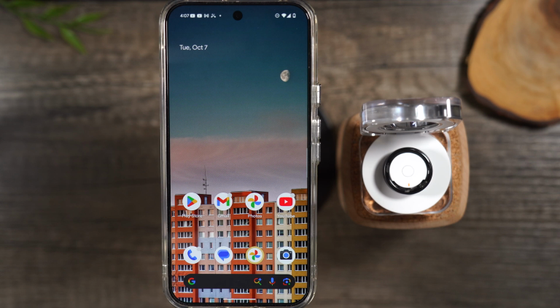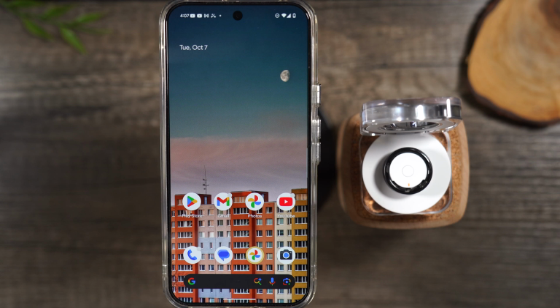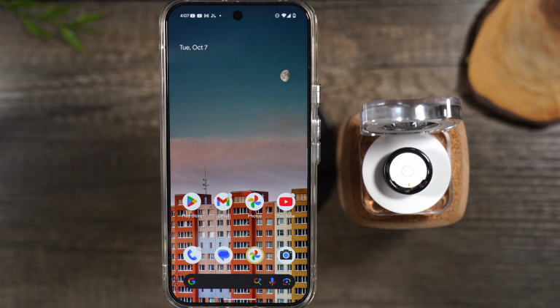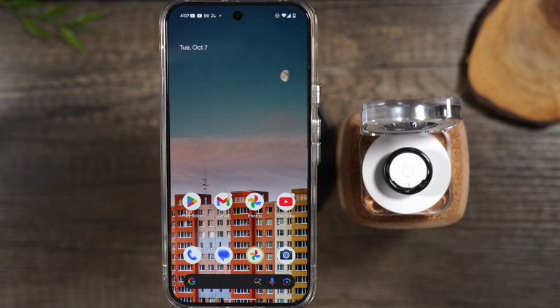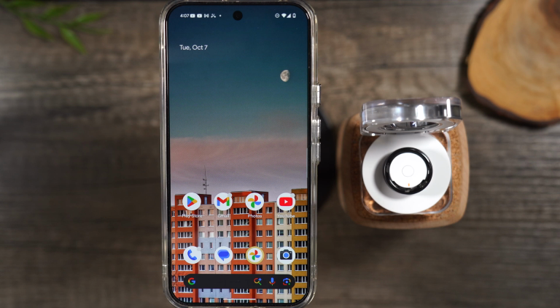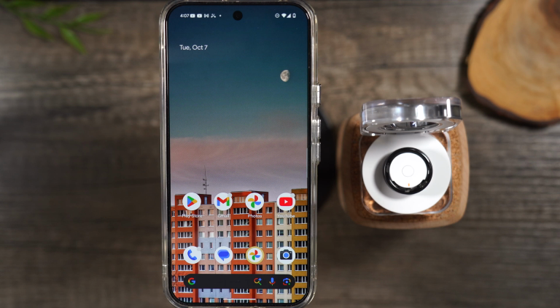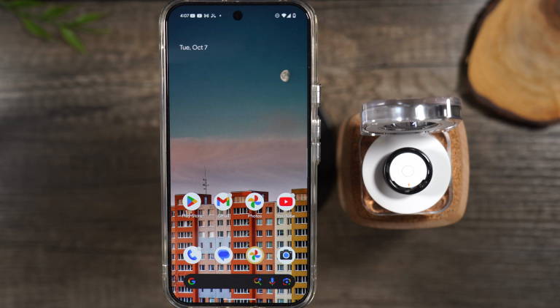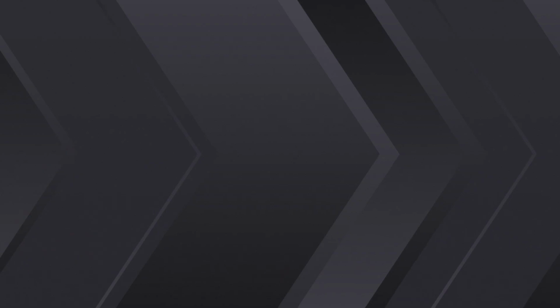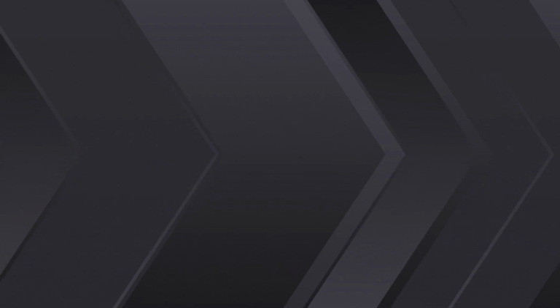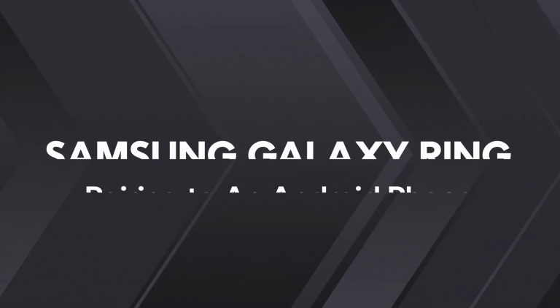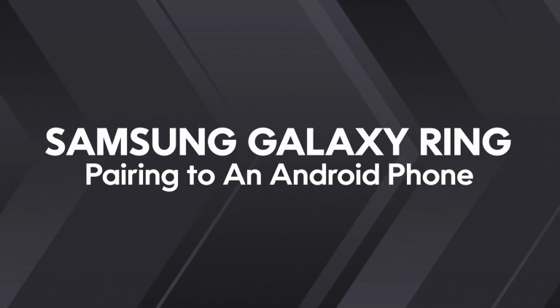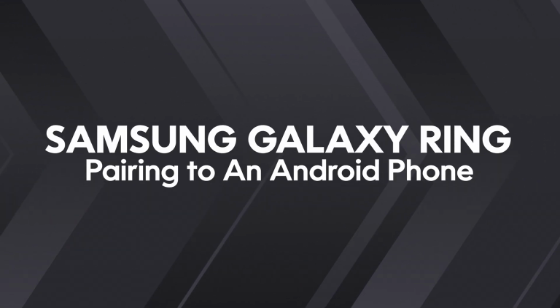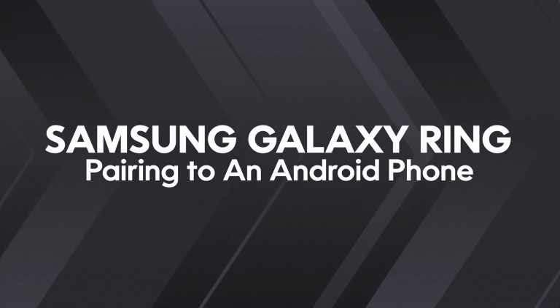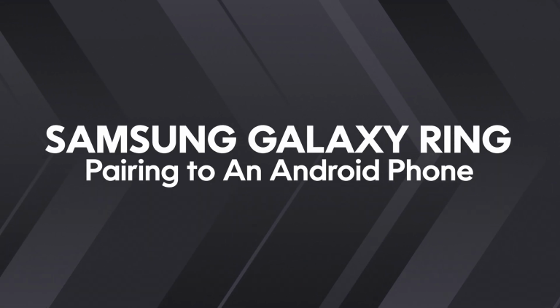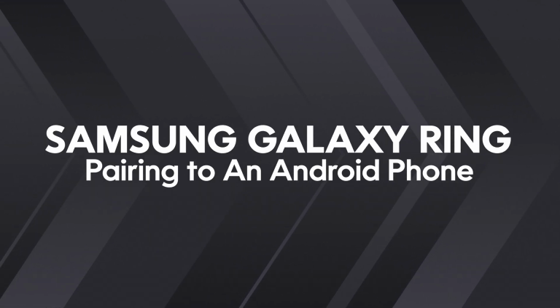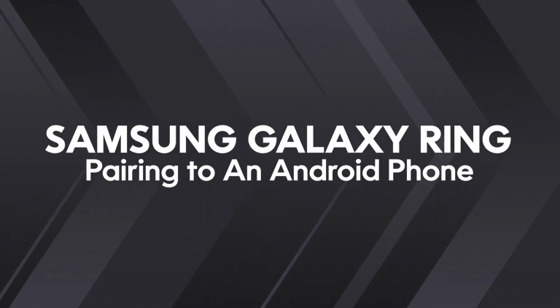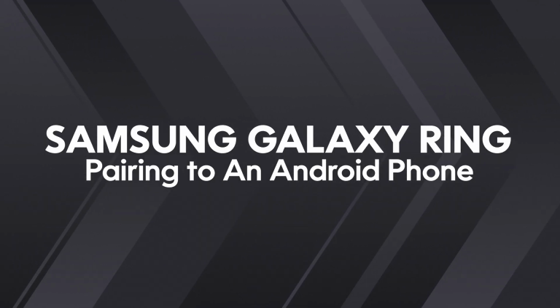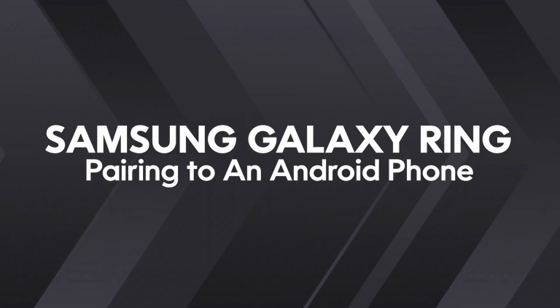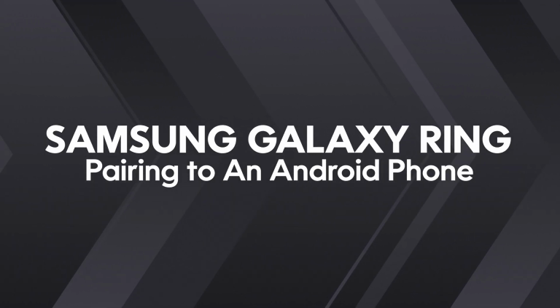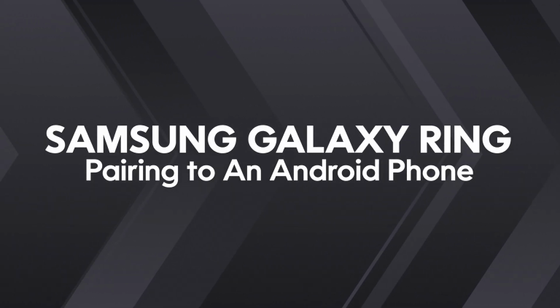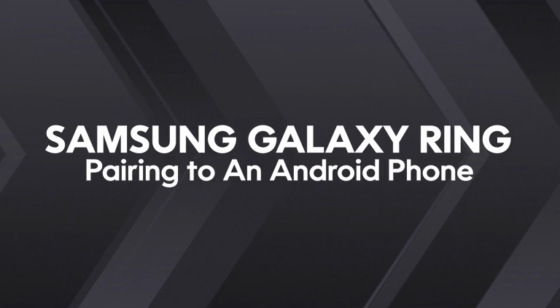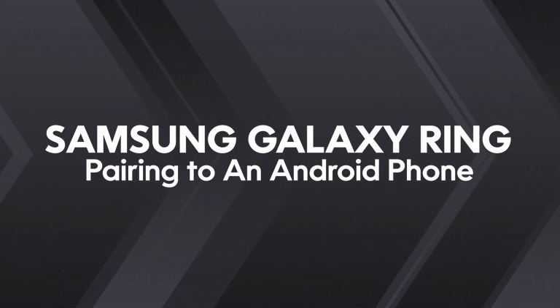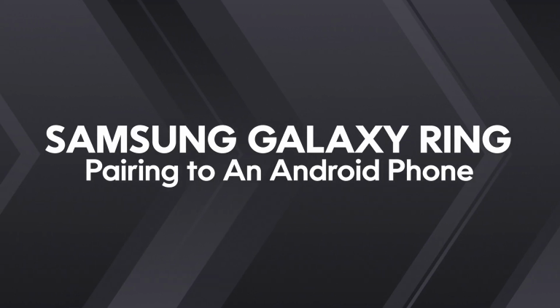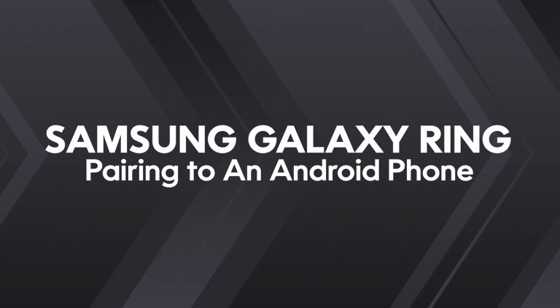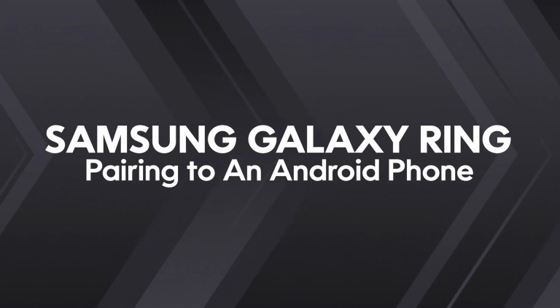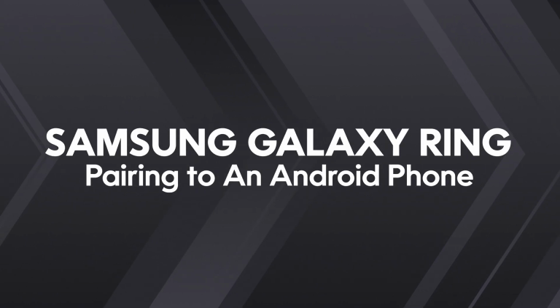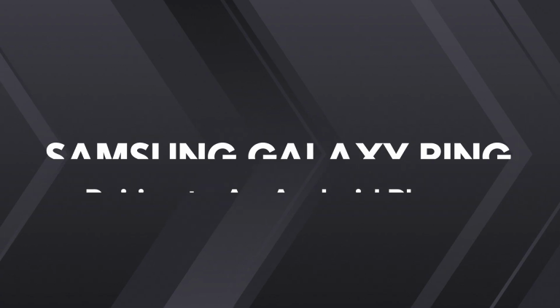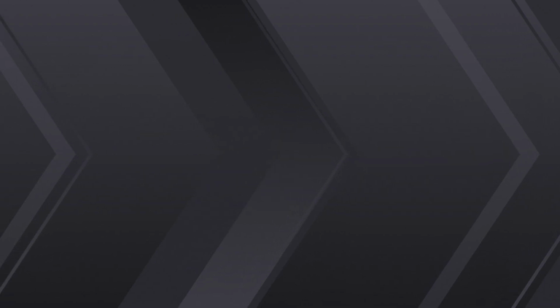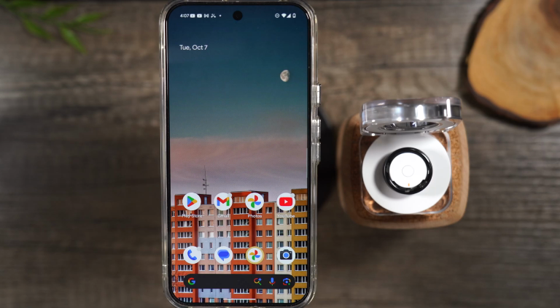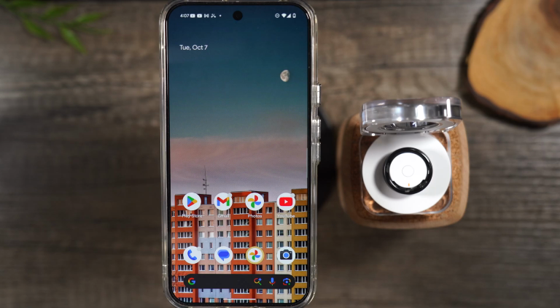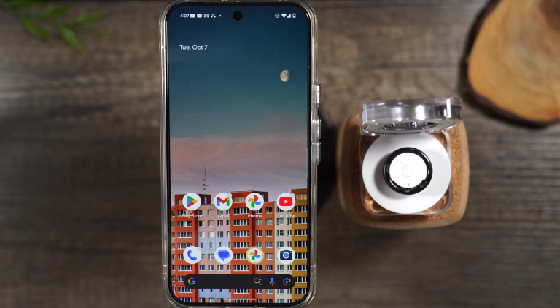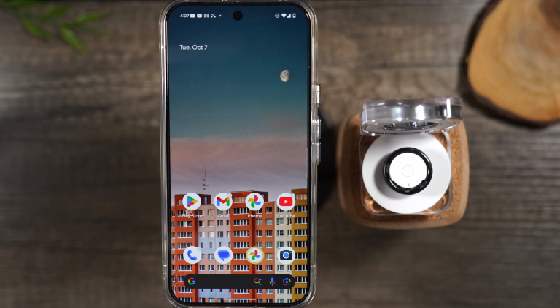In the video today, I want to show you how to pair the Samsung Galaxy Ring to any Android phone — just about any Android phone. Let's go ahead and get into it.